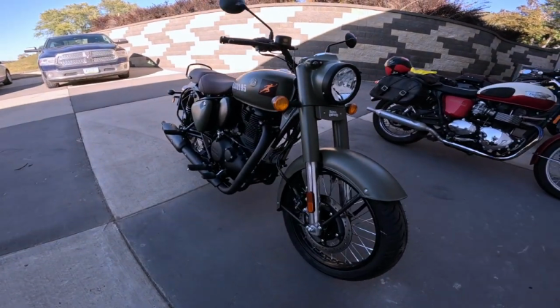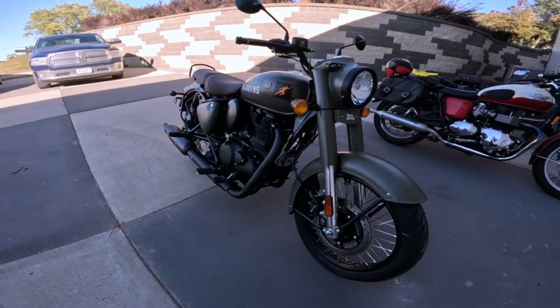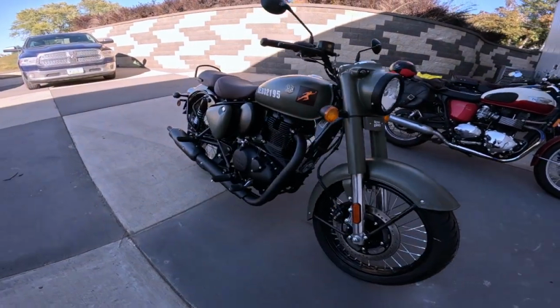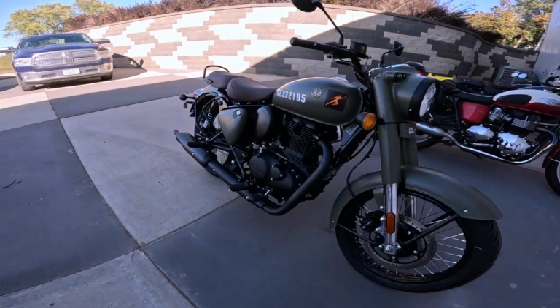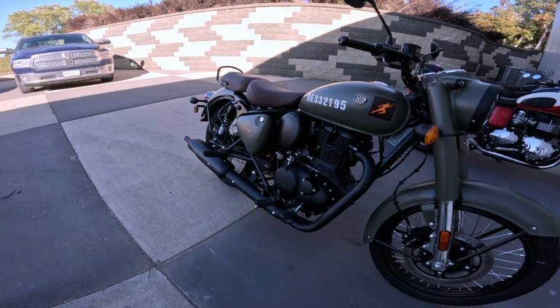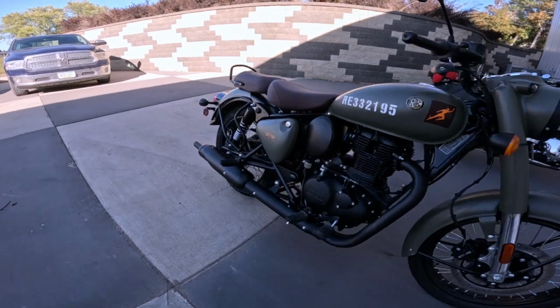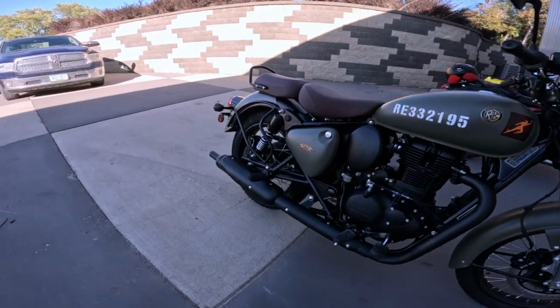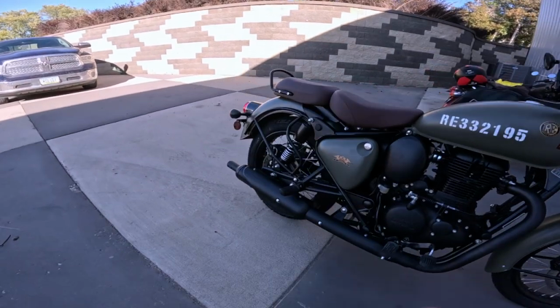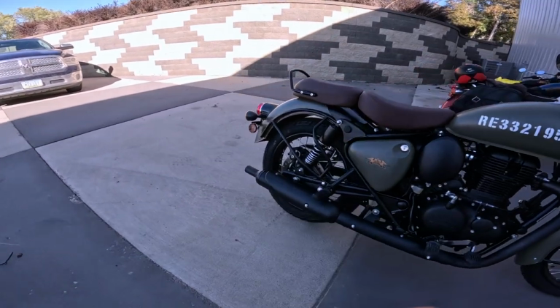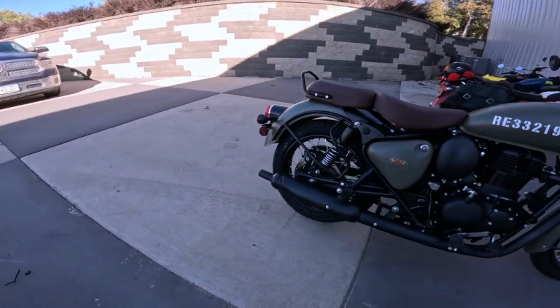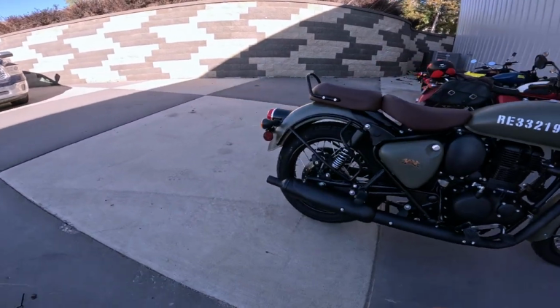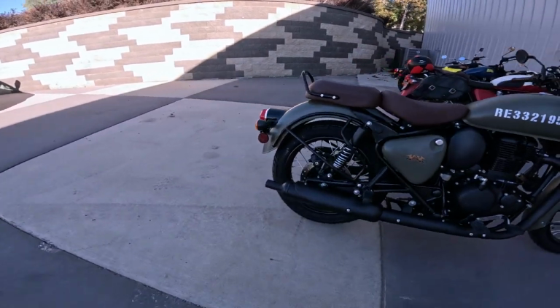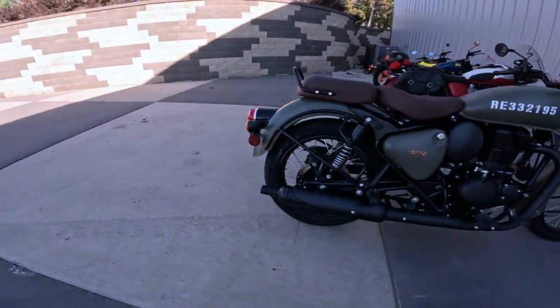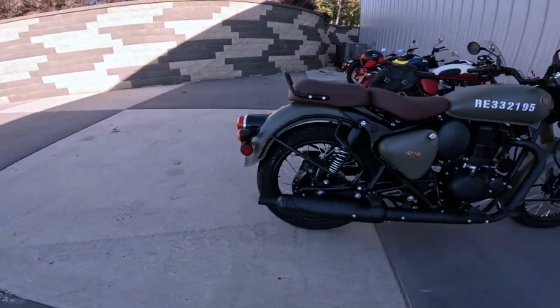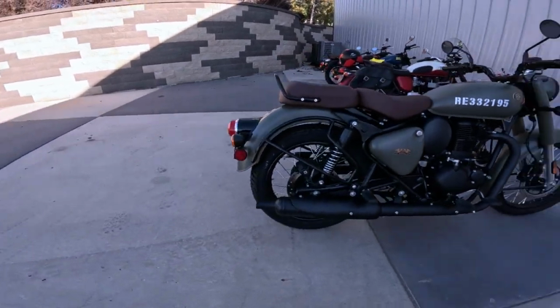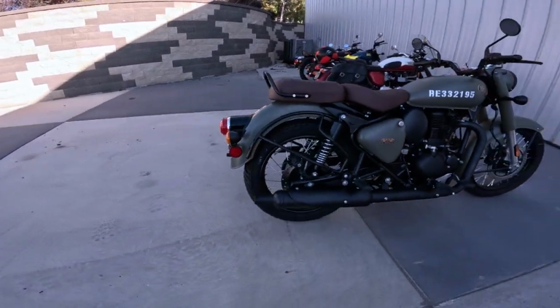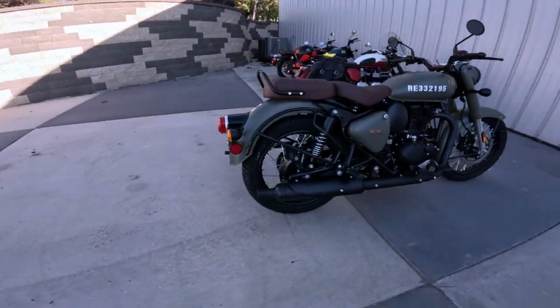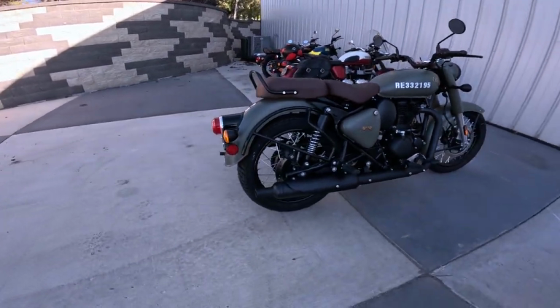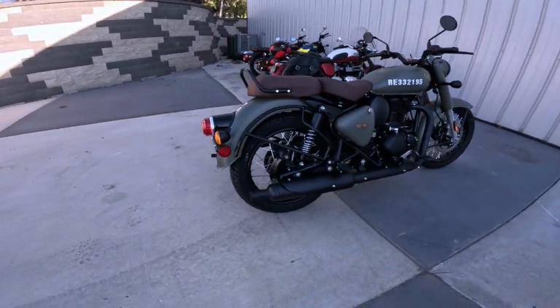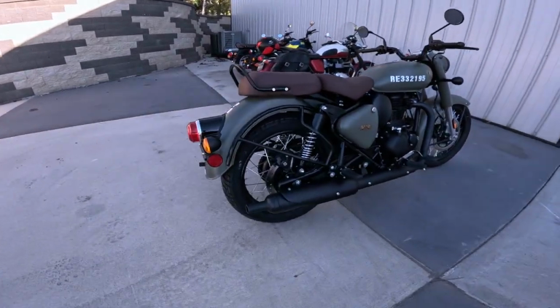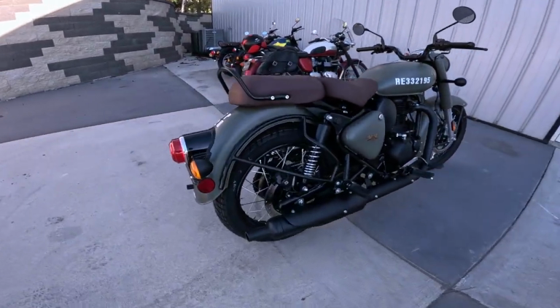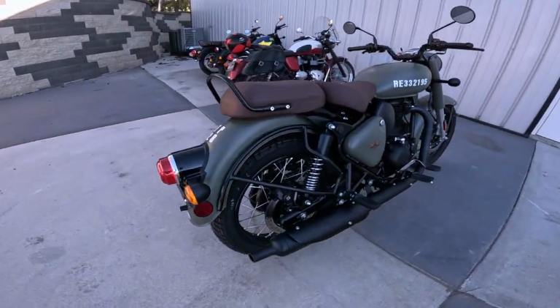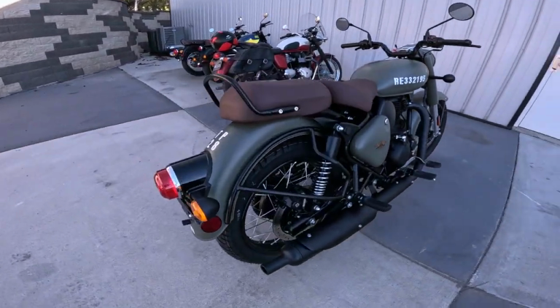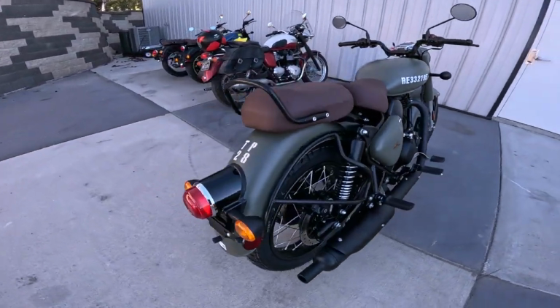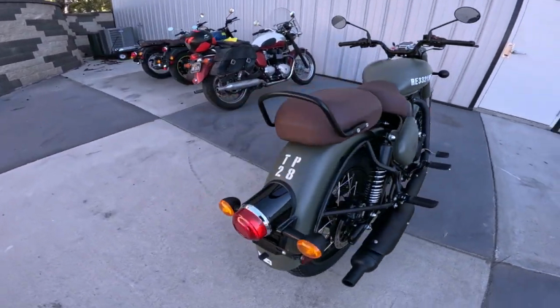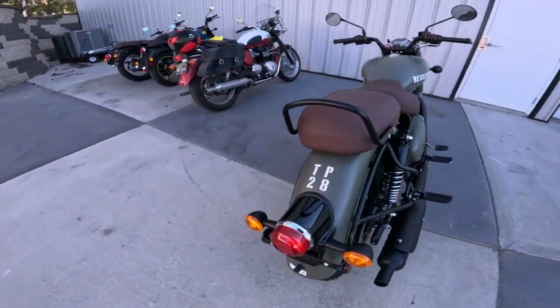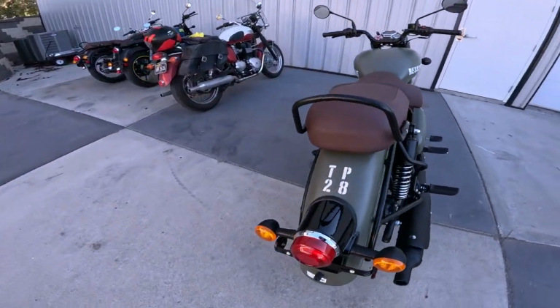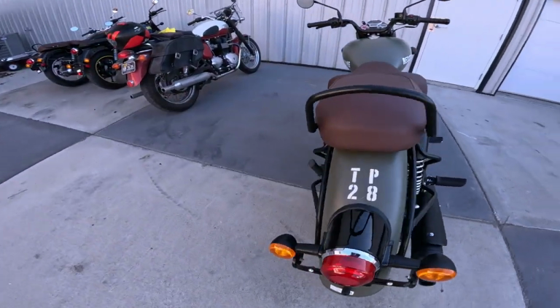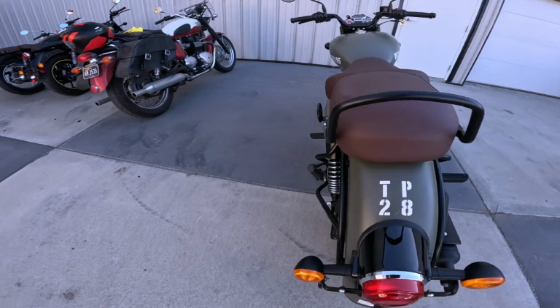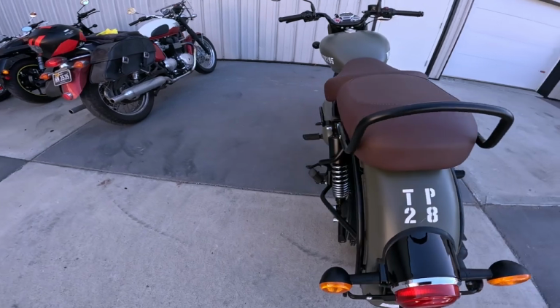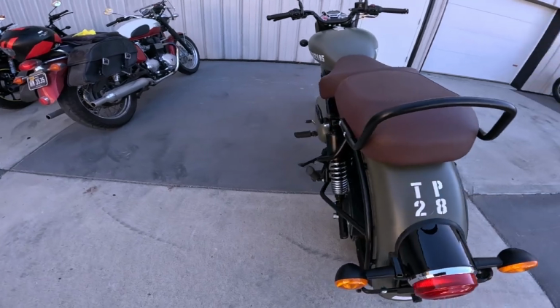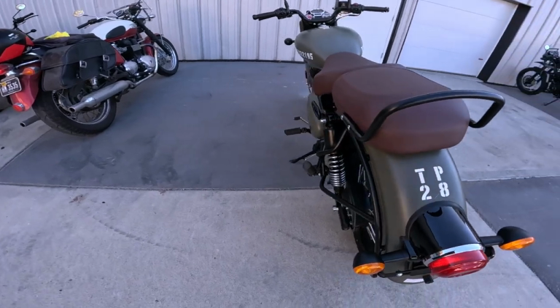Front tire is a 90/90-19 and the rear tire is a 120/80-18. Front suspension is 41 millimeter covered tubes — you don't have to worry about bugs getting on them — with about 5.1 inches, roughly 130 millimeters, of travel. On the rear there's about 3.1 inches, about 80 millimeters, of travel with dual shocks.